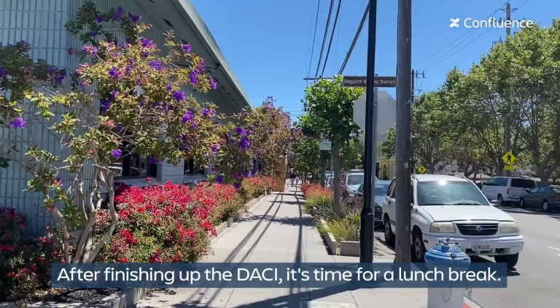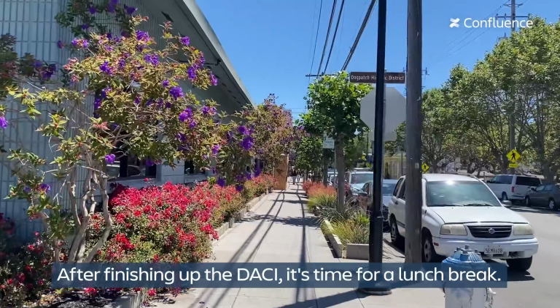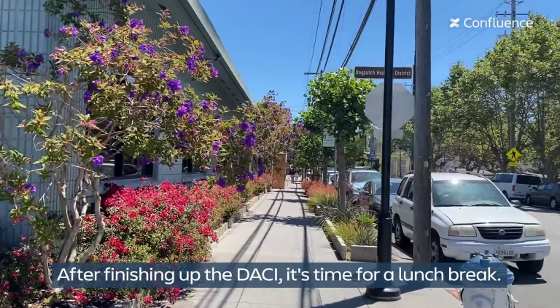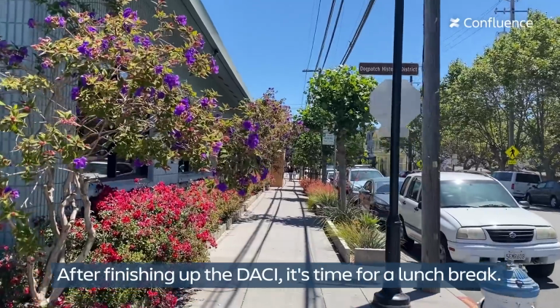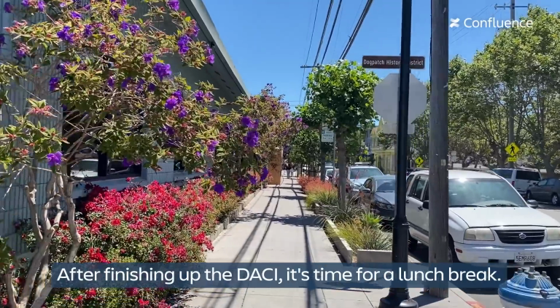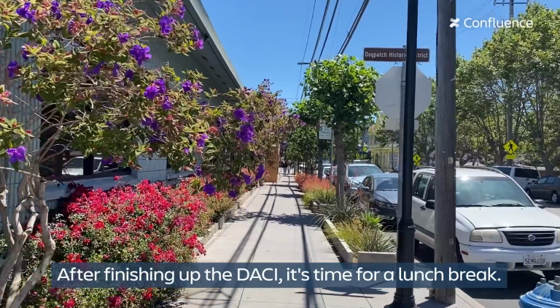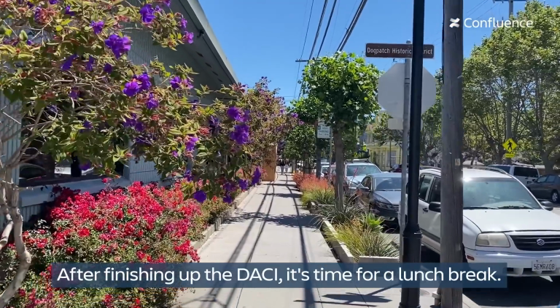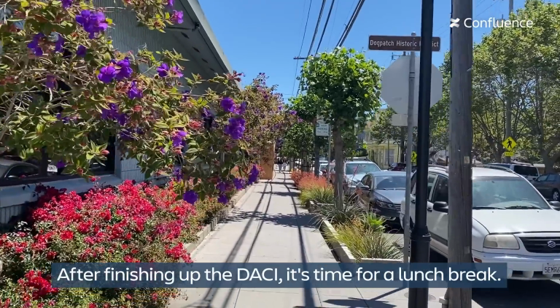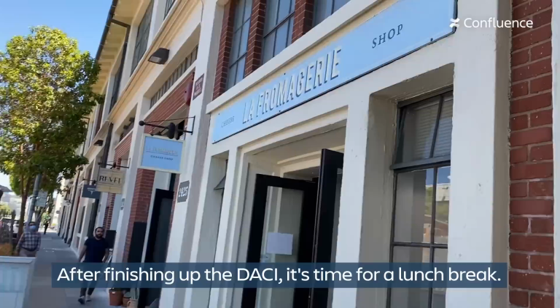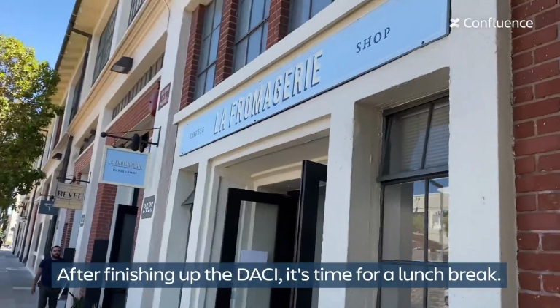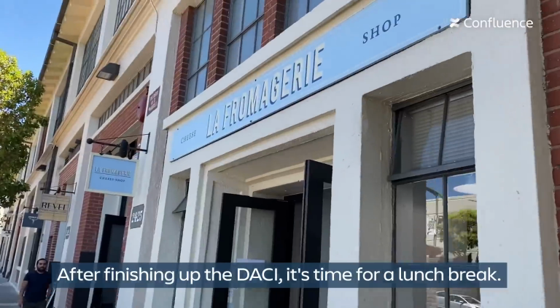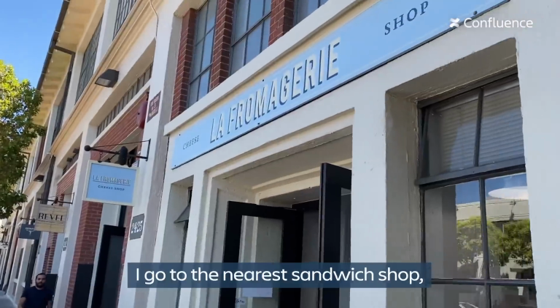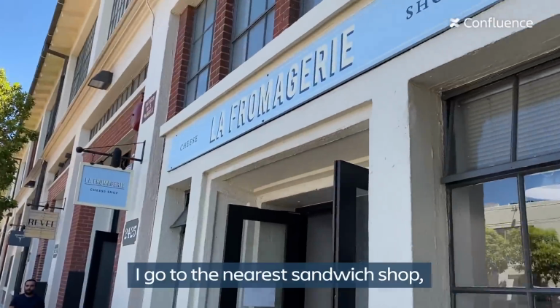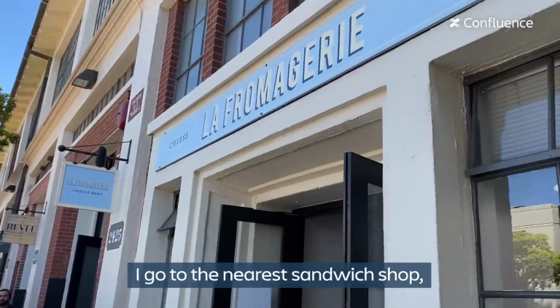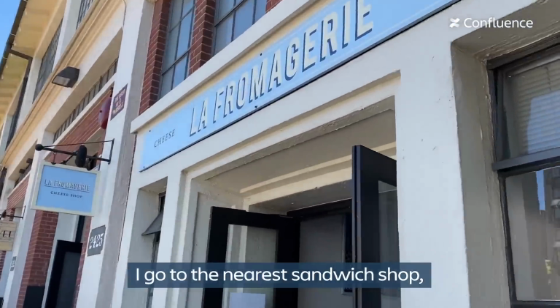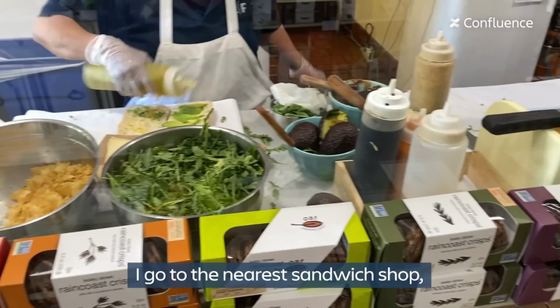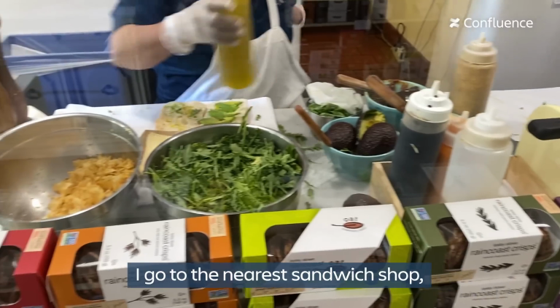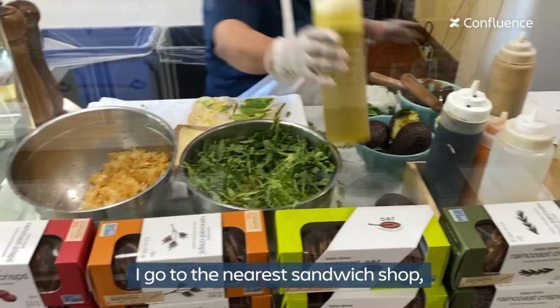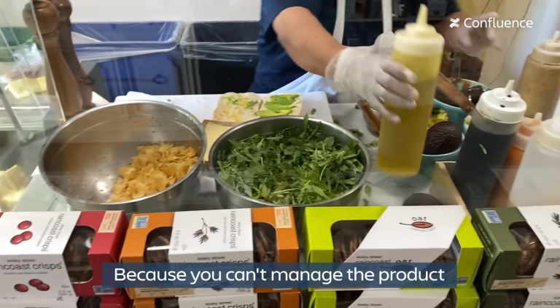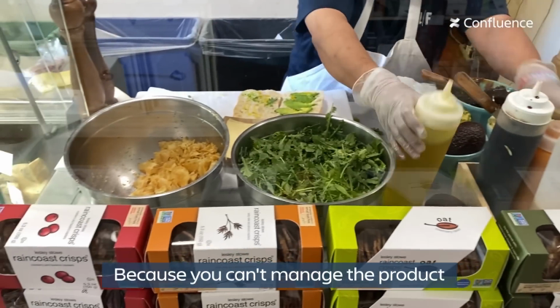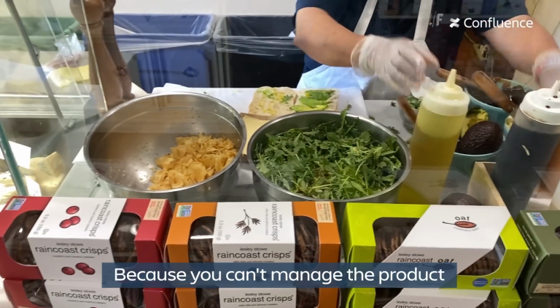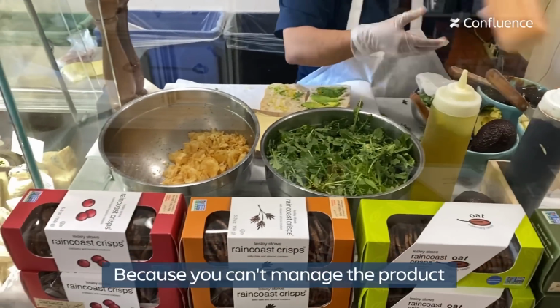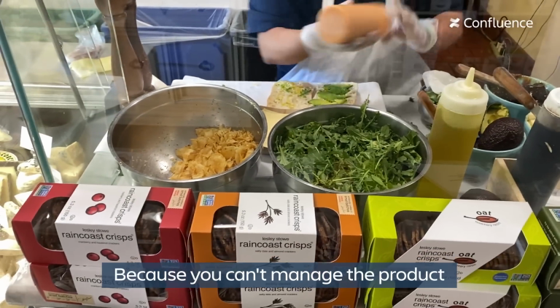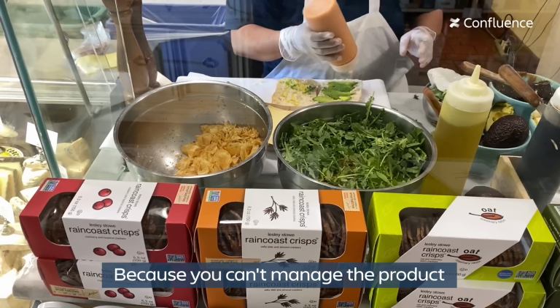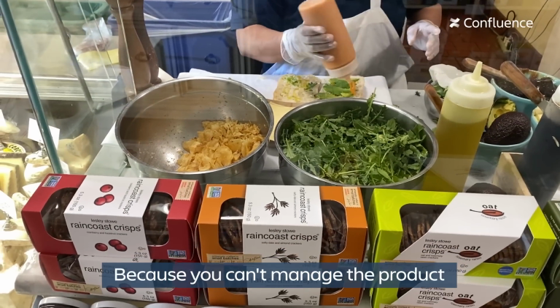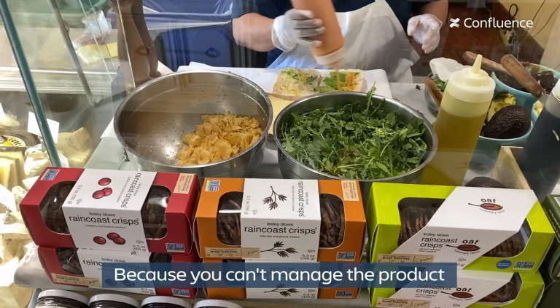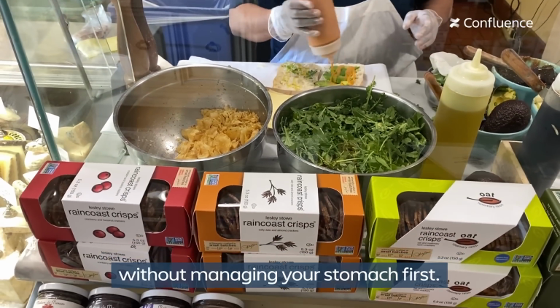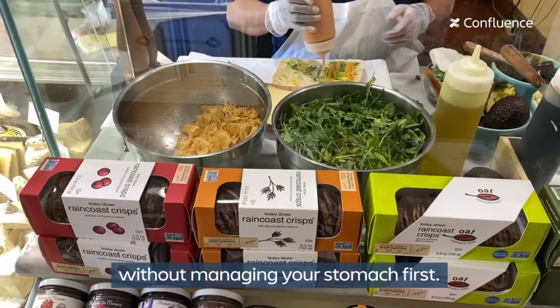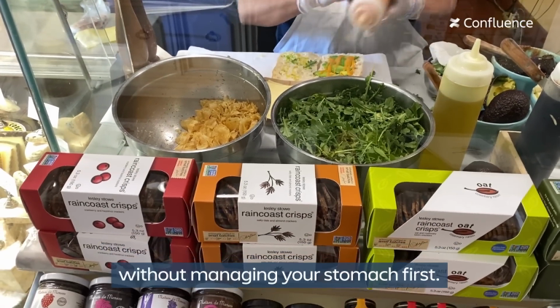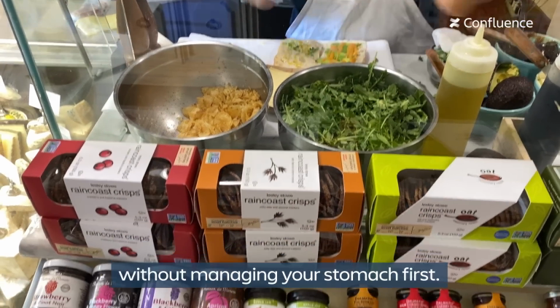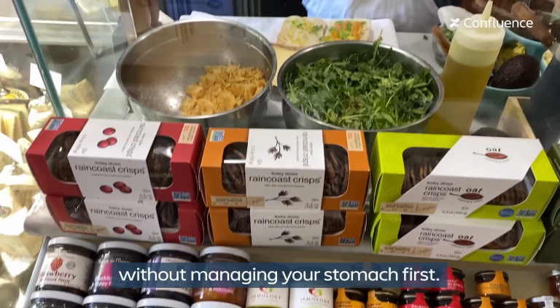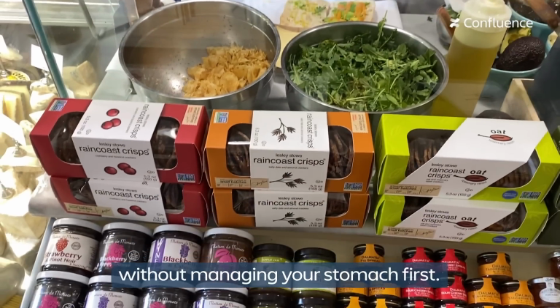After finishing up, it's time for a lunch break. I go to the Nourish sandwich shop because you can't manage the product without managing your stomach first.